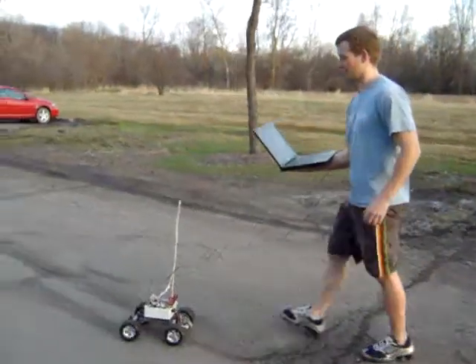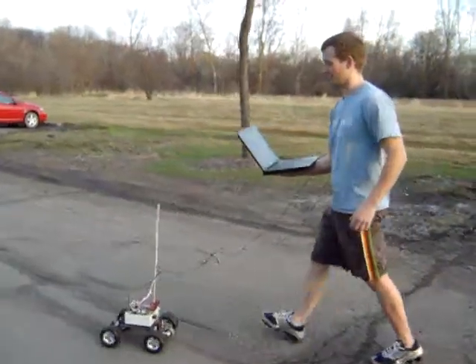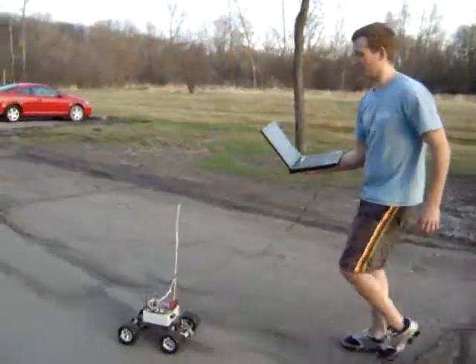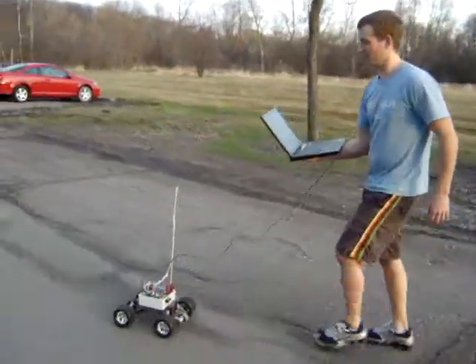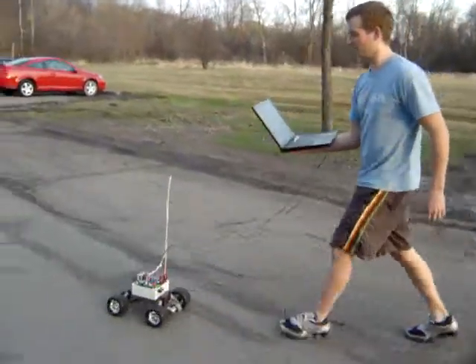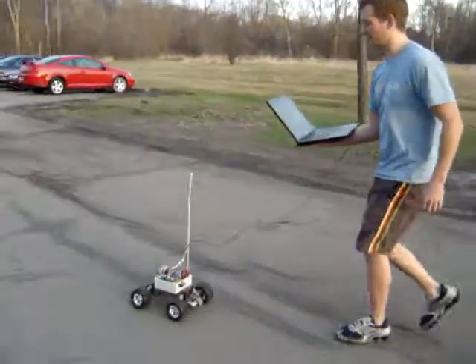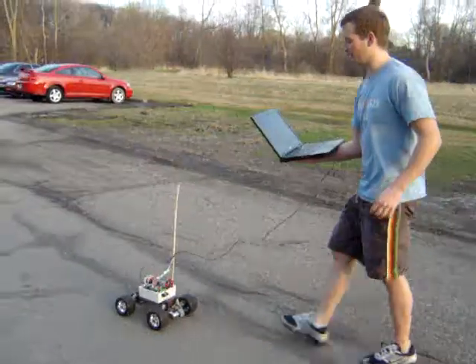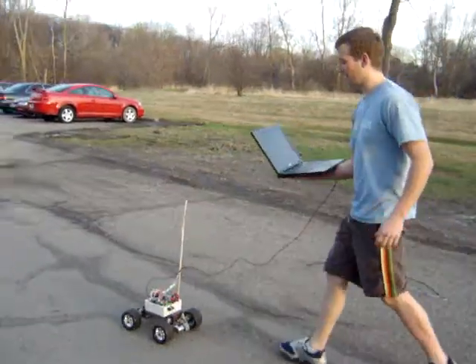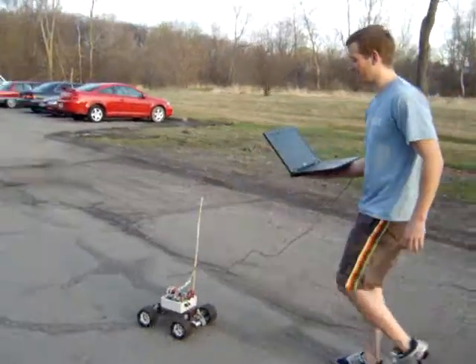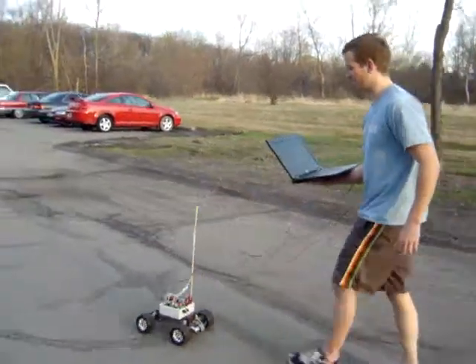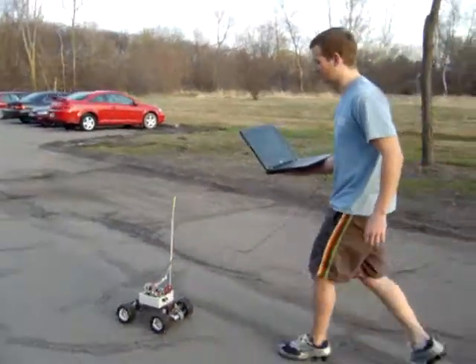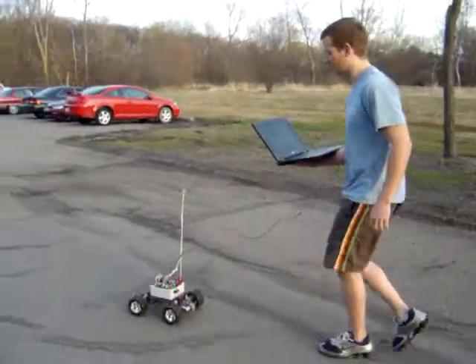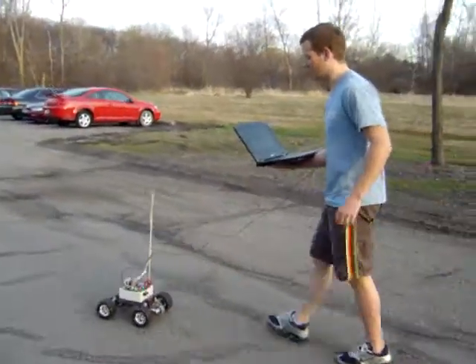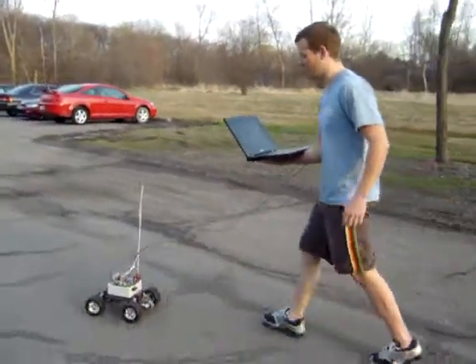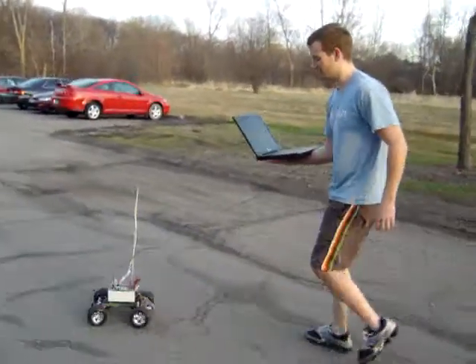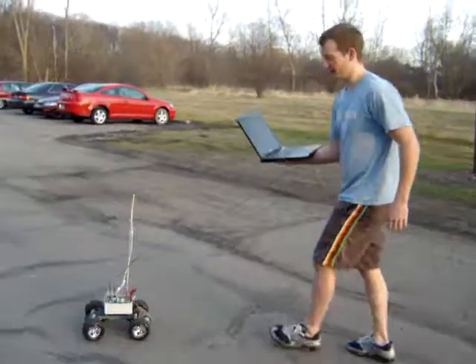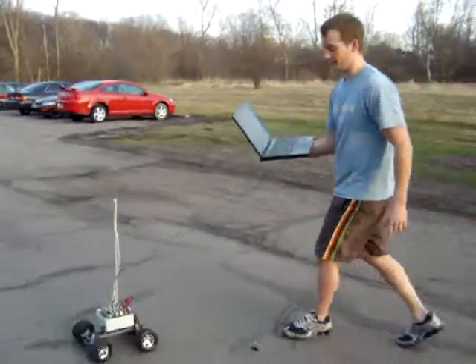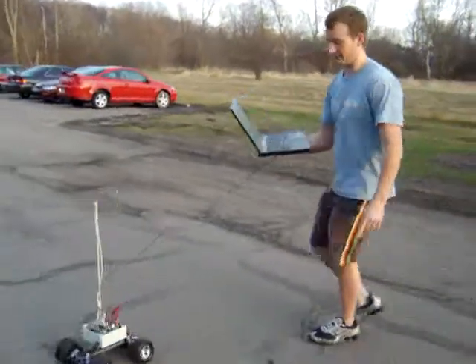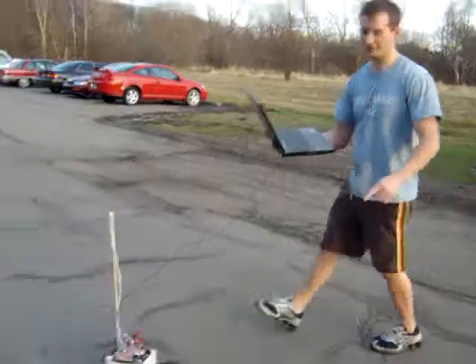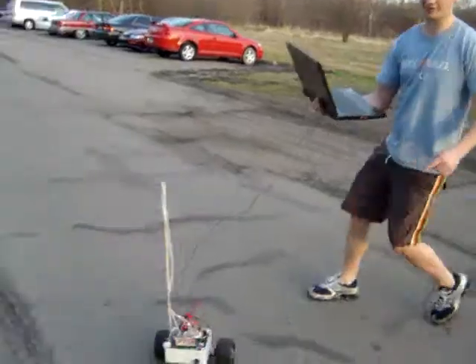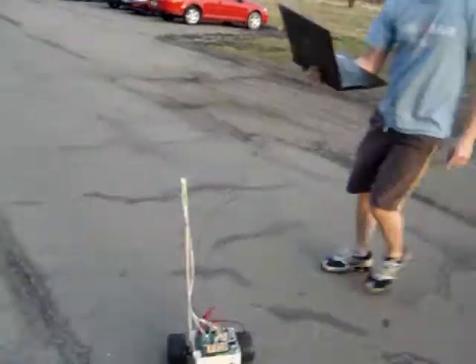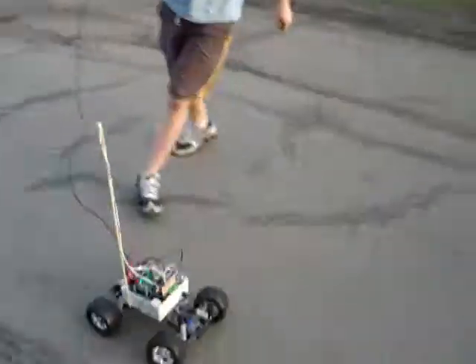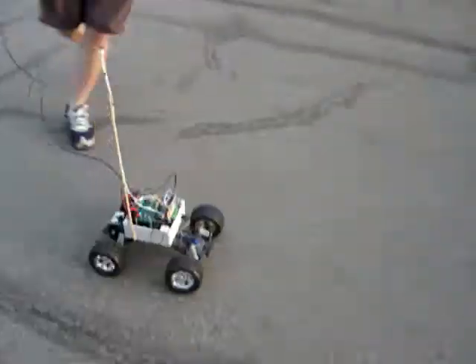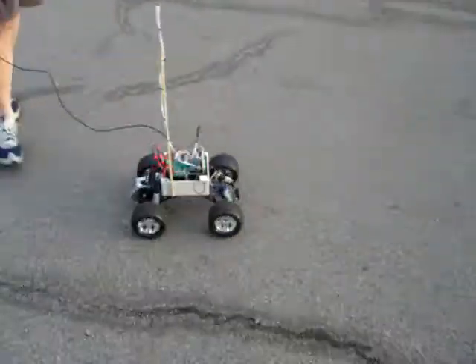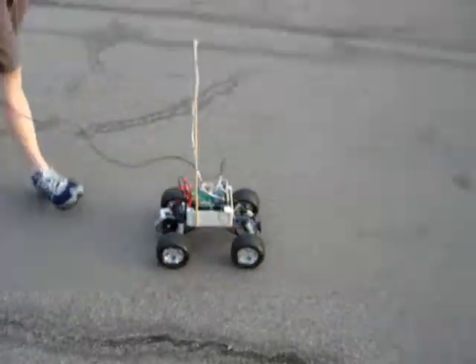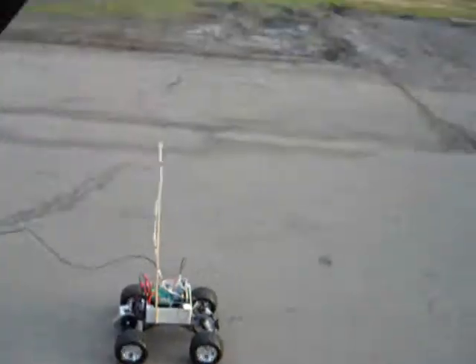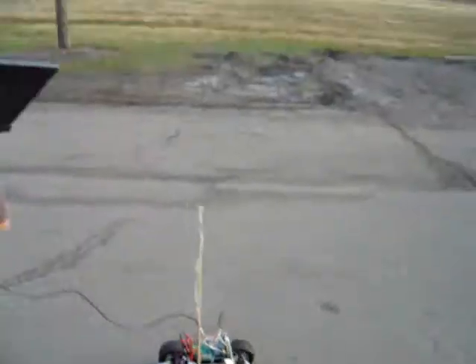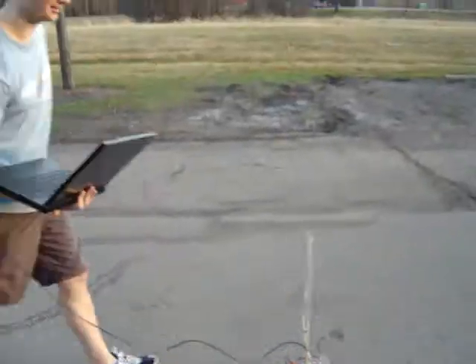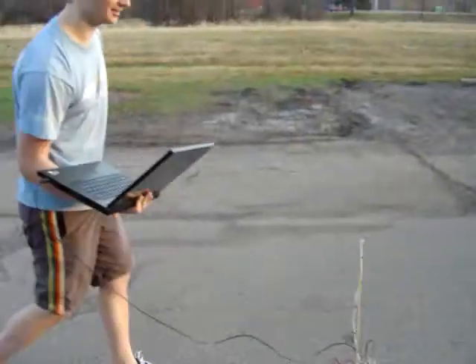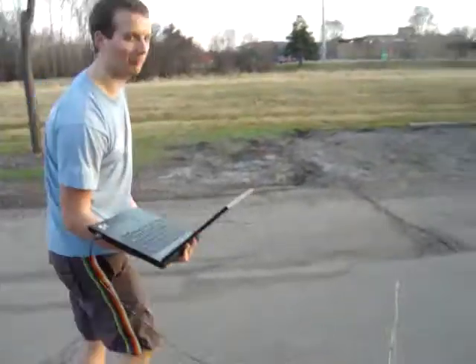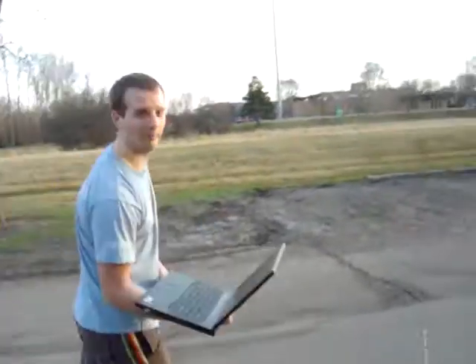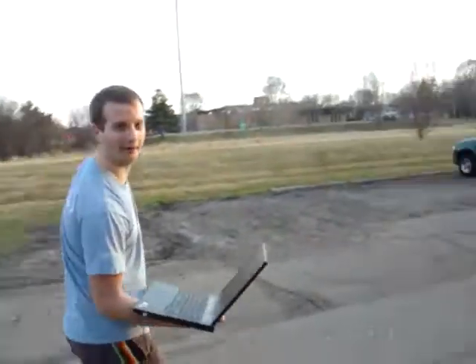Okay, so we're 30 feet away, 10 feet away. Okay, so now we're moving on to the second waypoint.